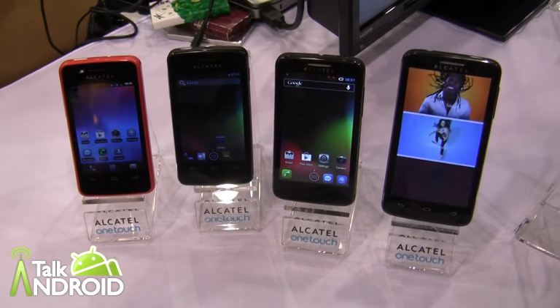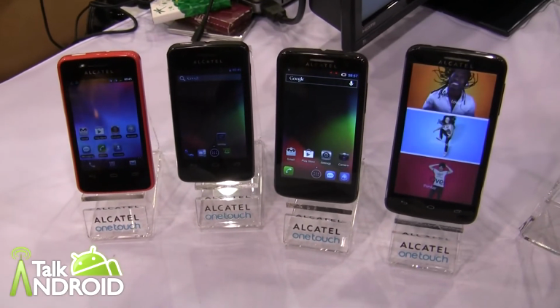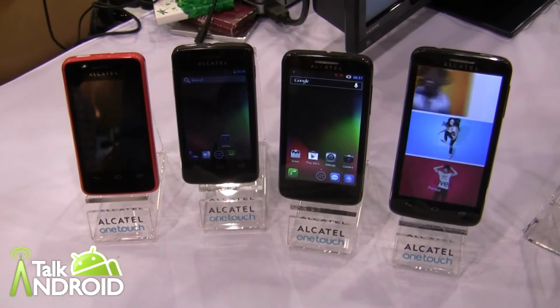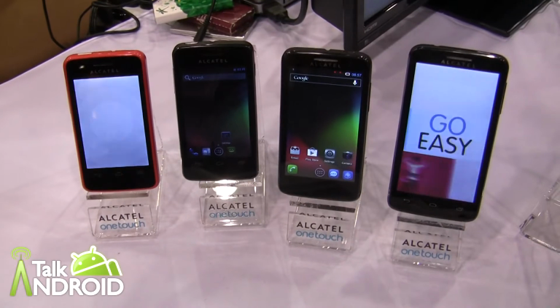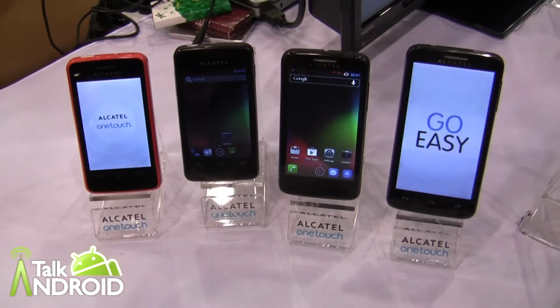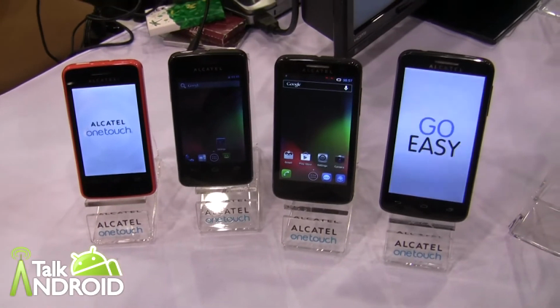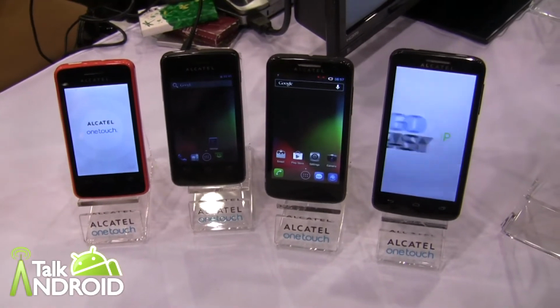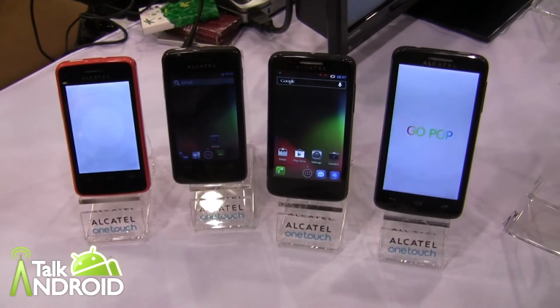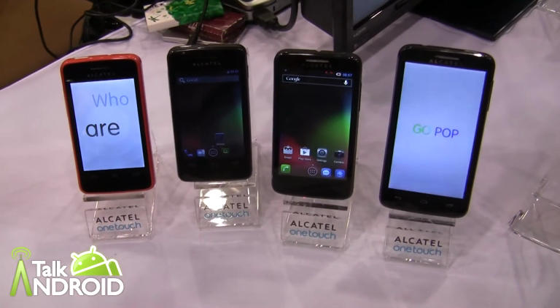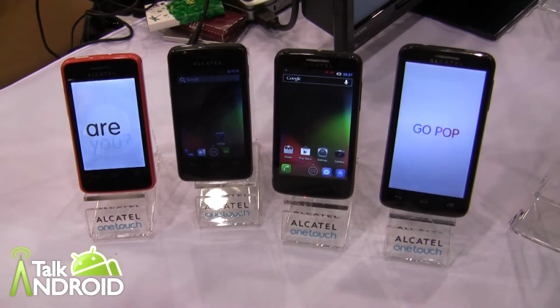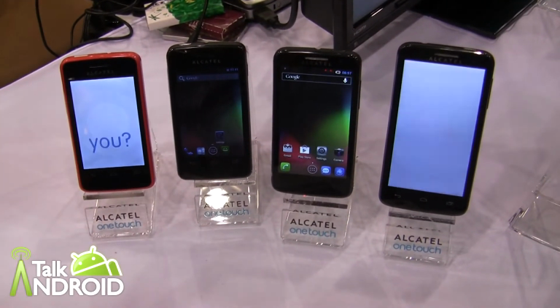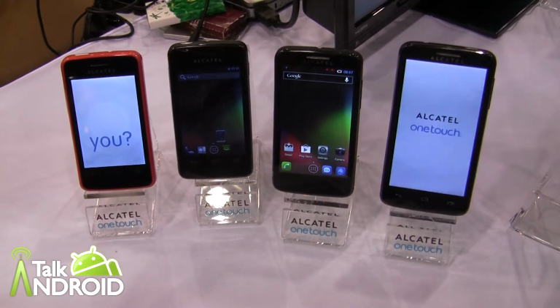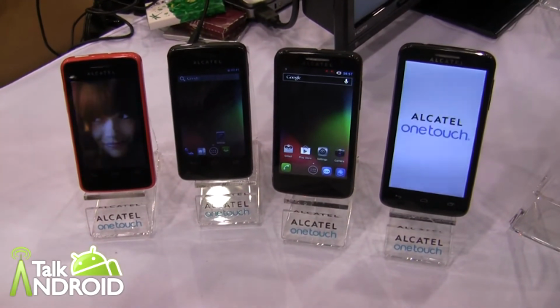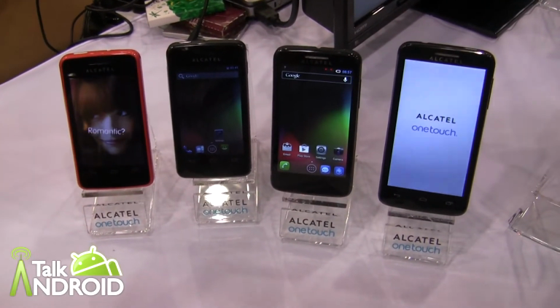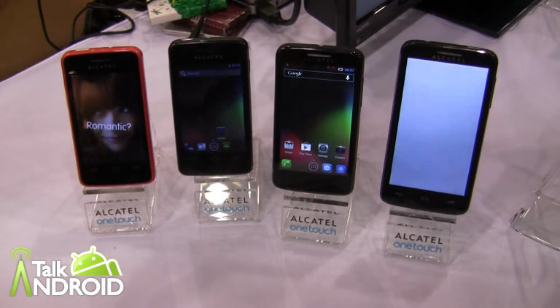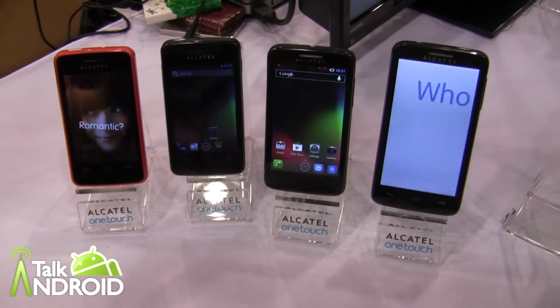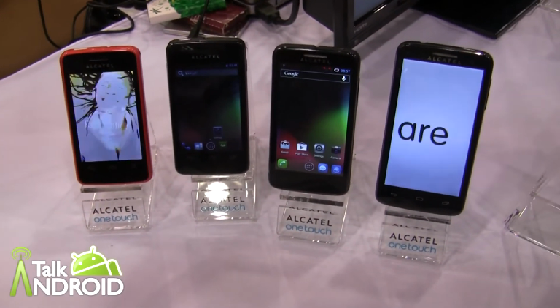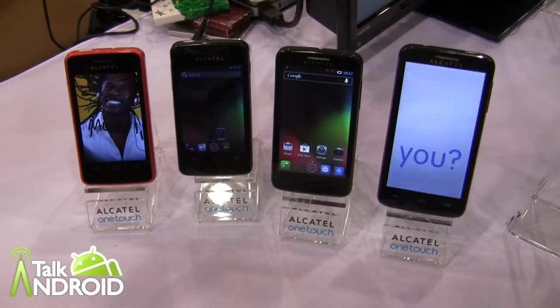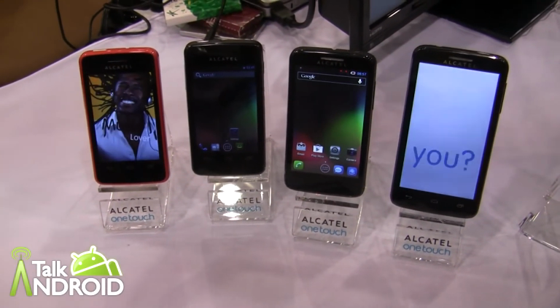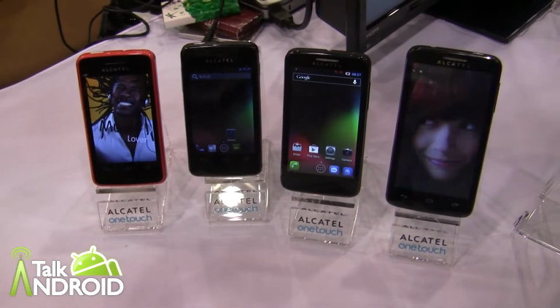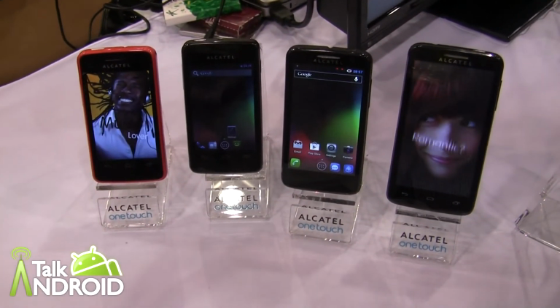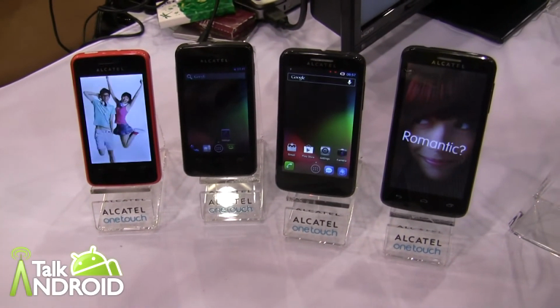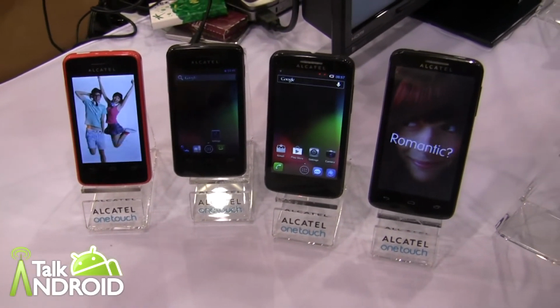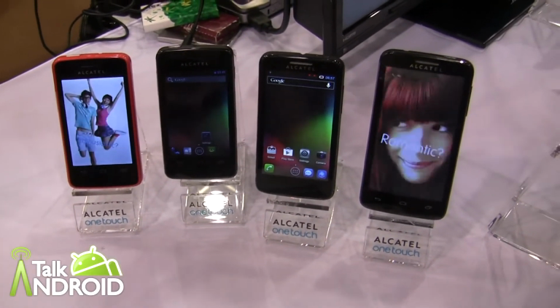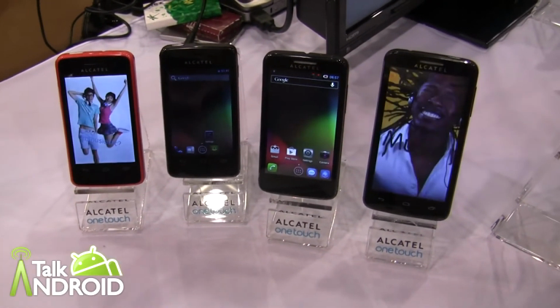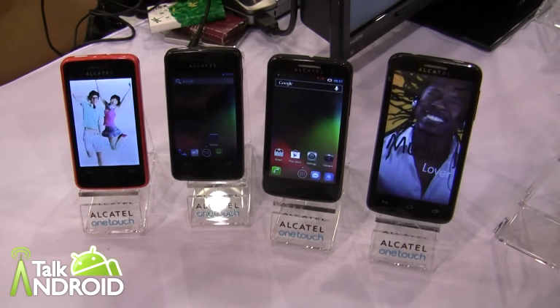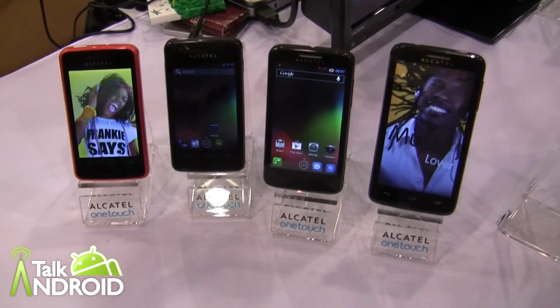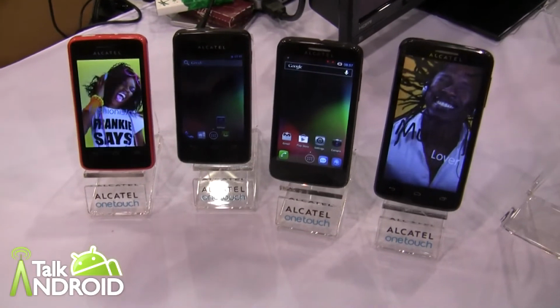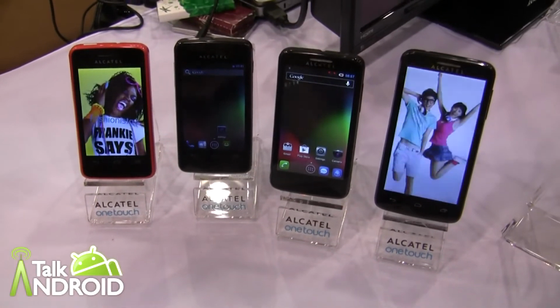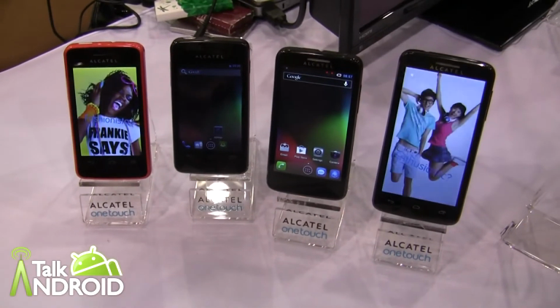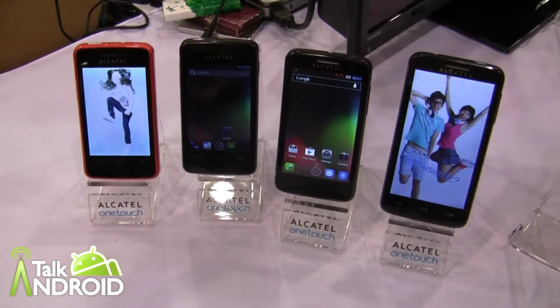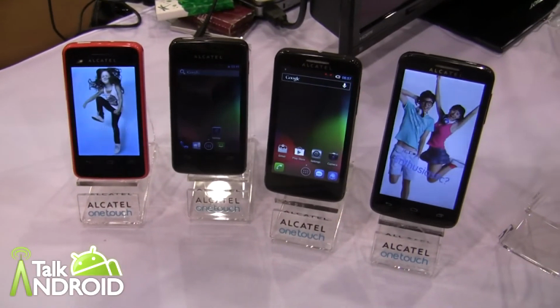Hey everybody, it's Rob Nazarian with Talk Android and we're here with Alcatel again looking at the POPs. We've got four different models here and Asia's going to tell us about them.